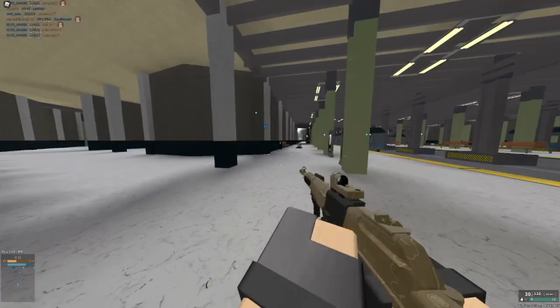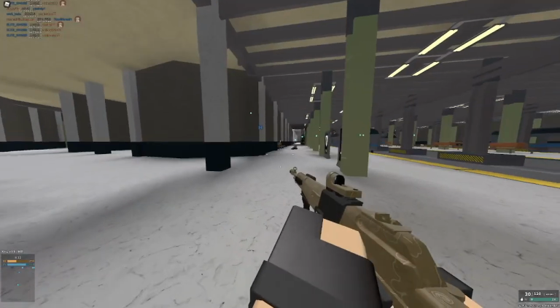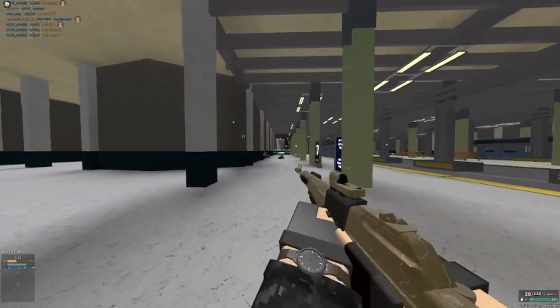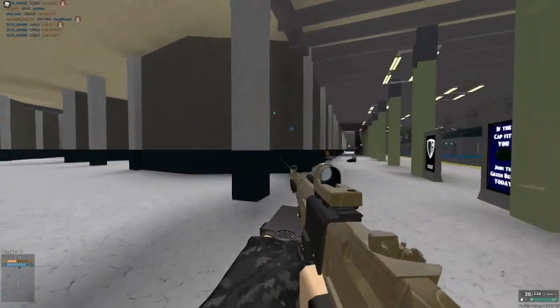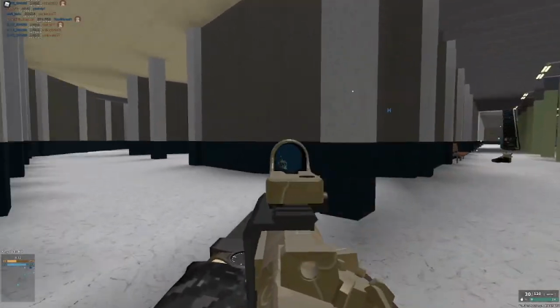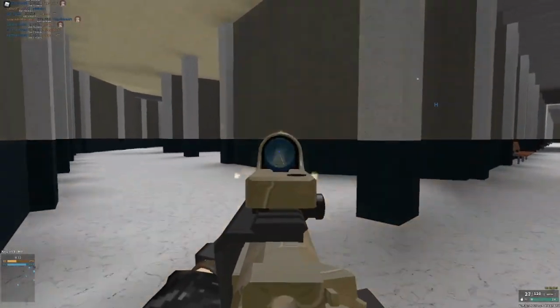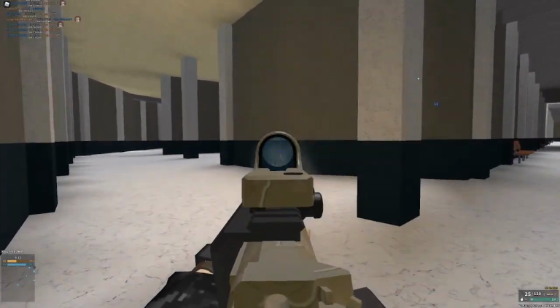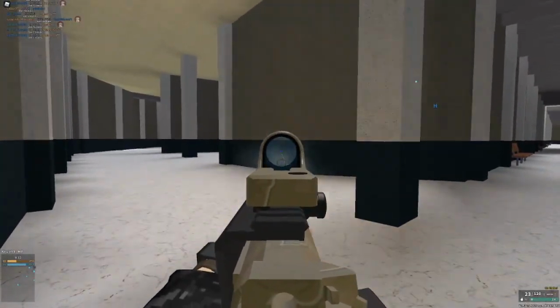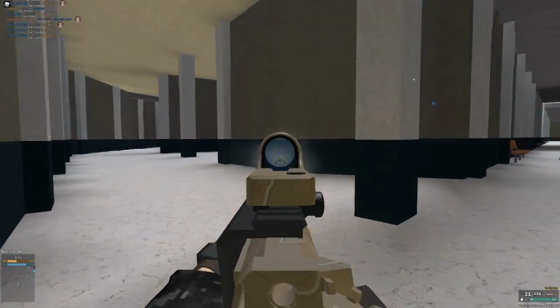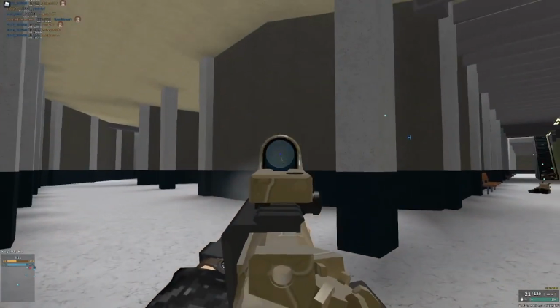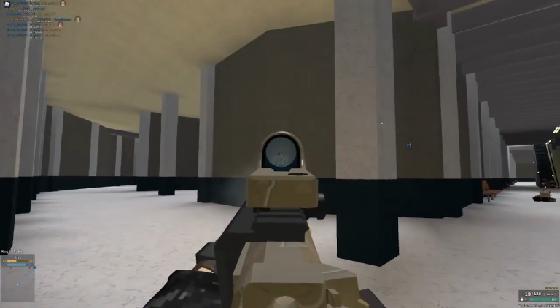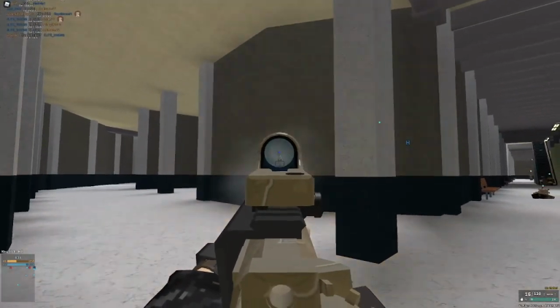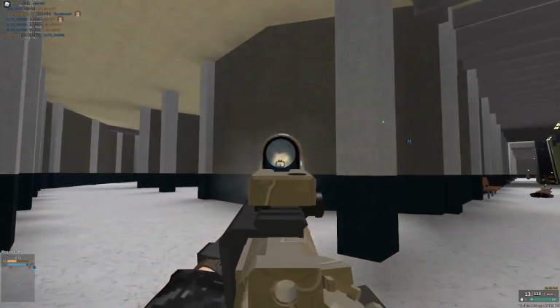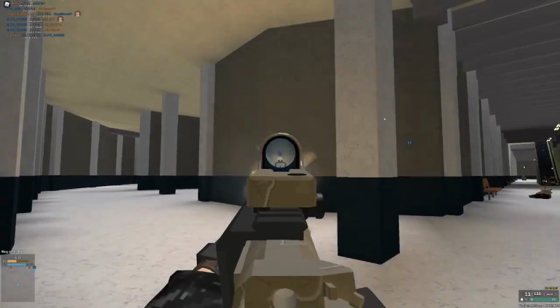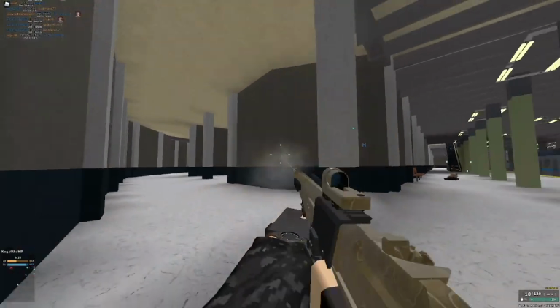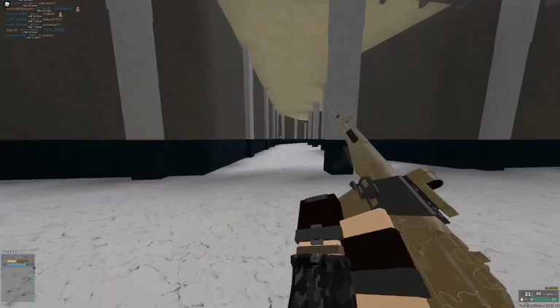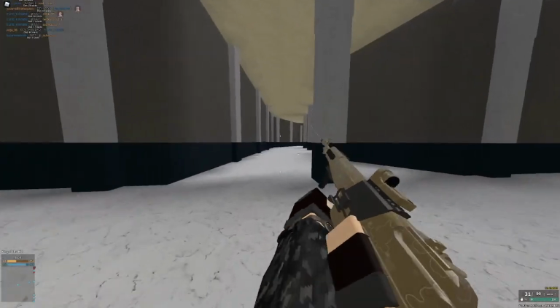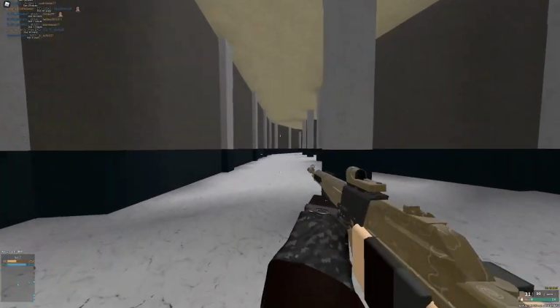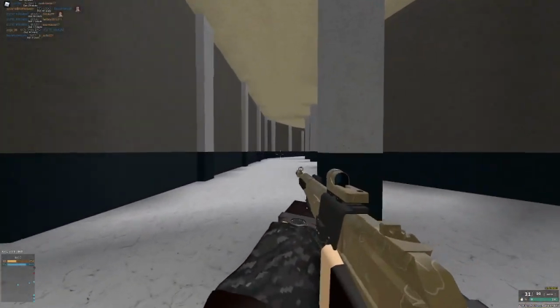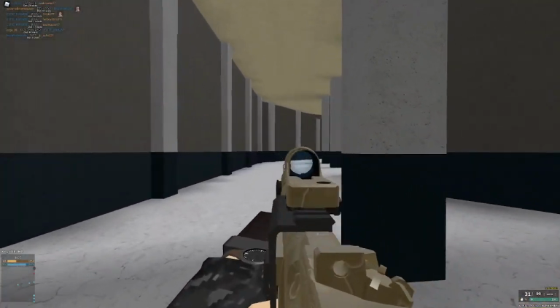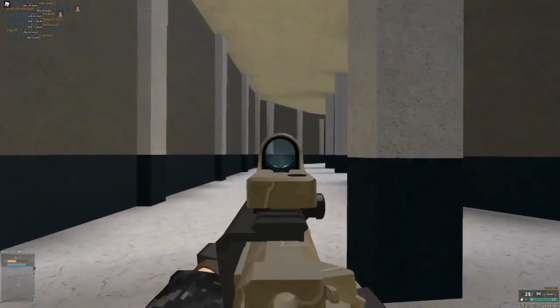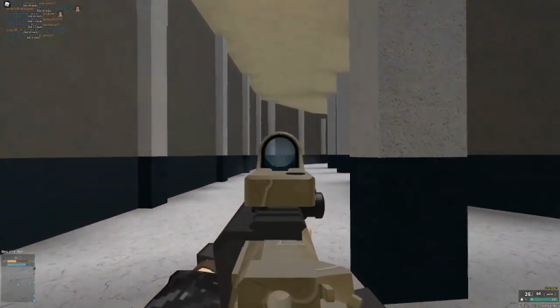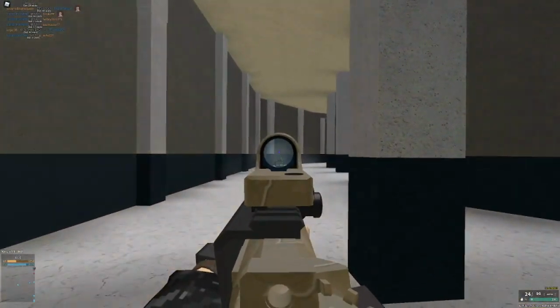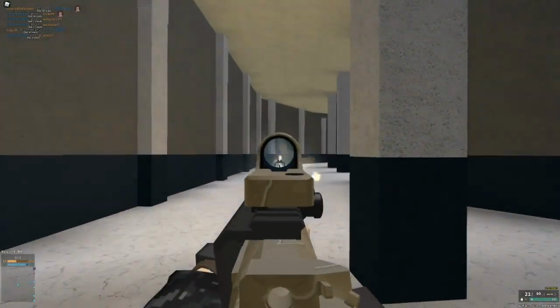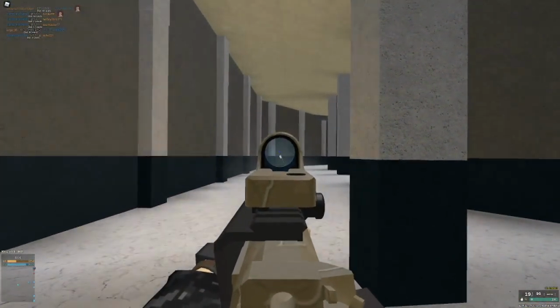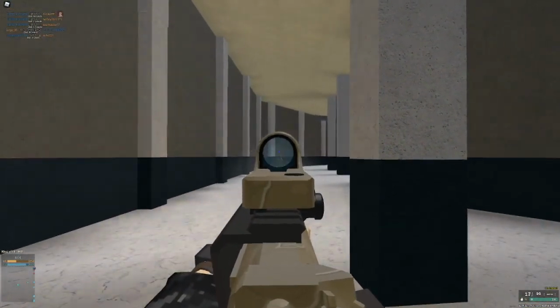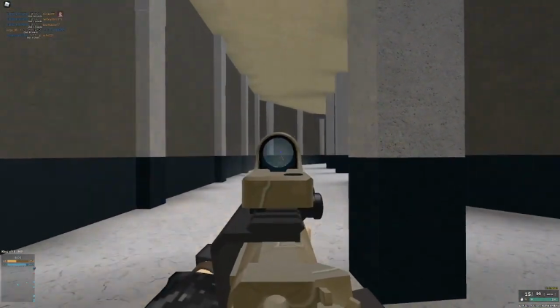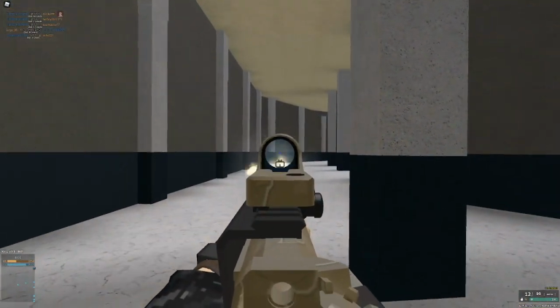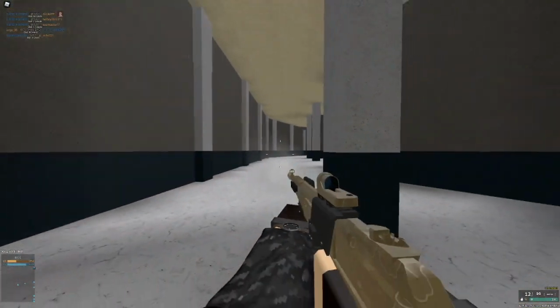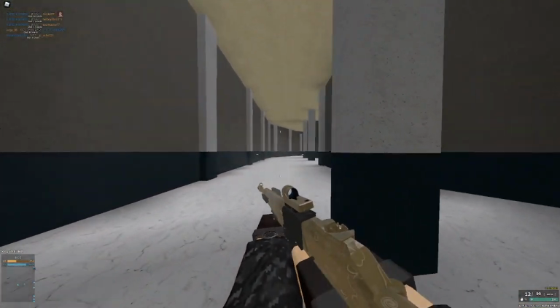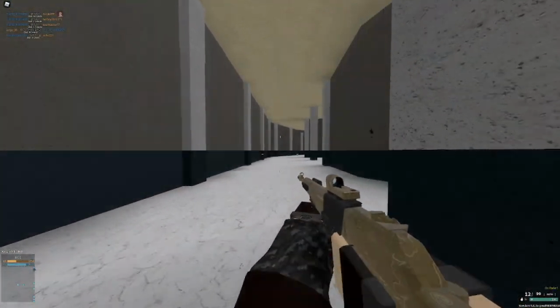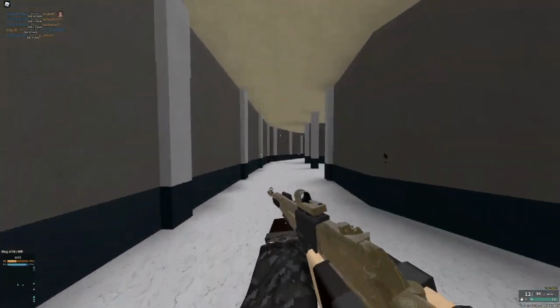If you just use a laser, here's the recoil — it's basically nothing. Even from longer ranges, it's just so accurate.